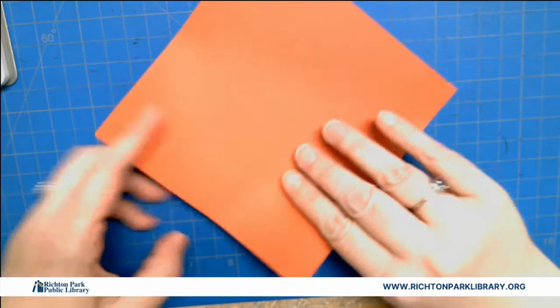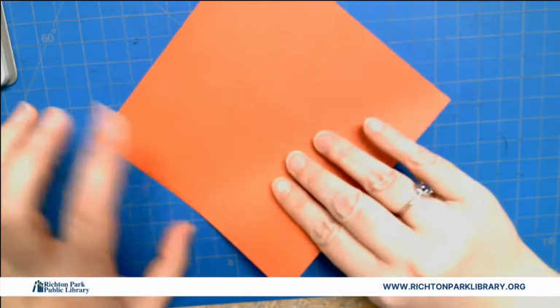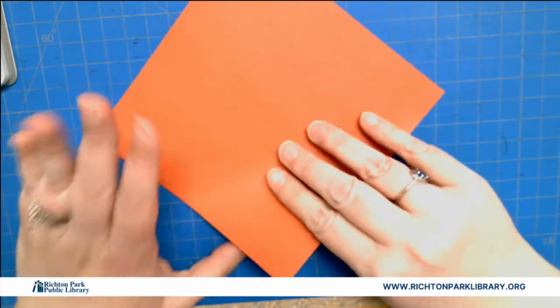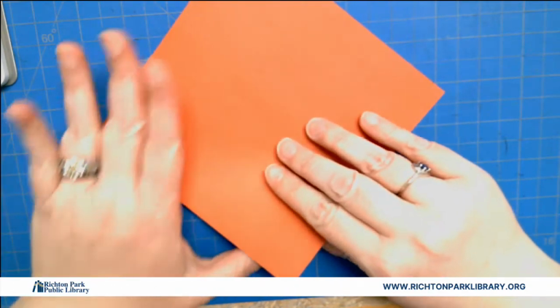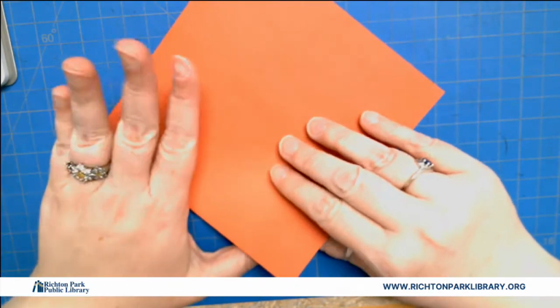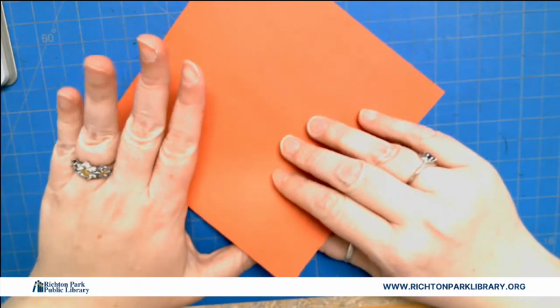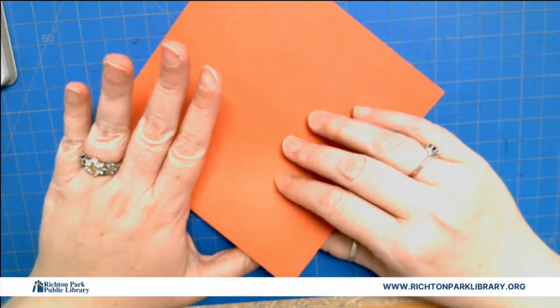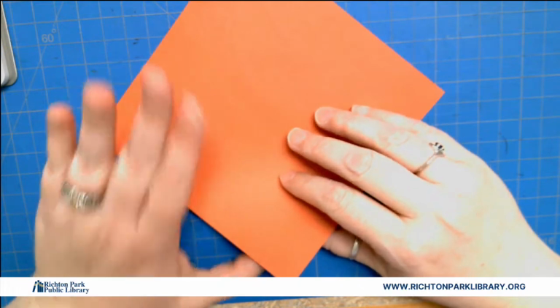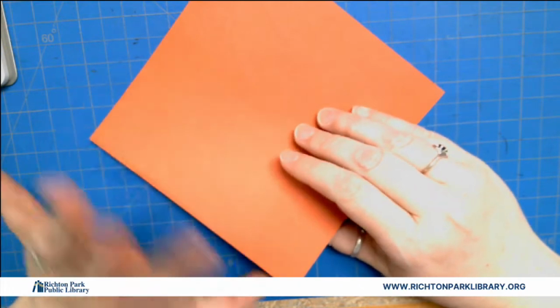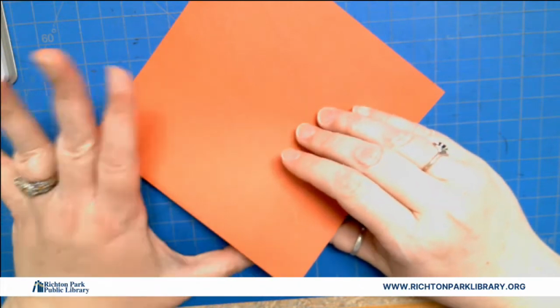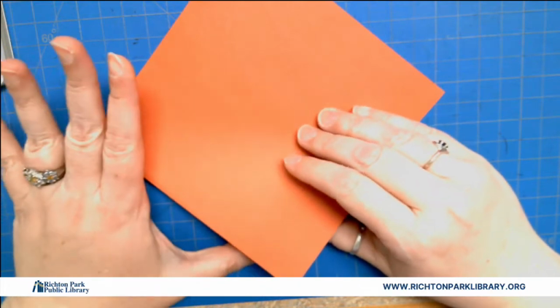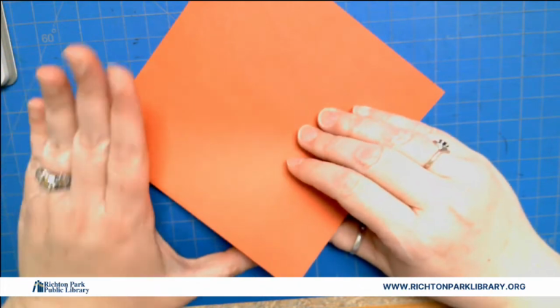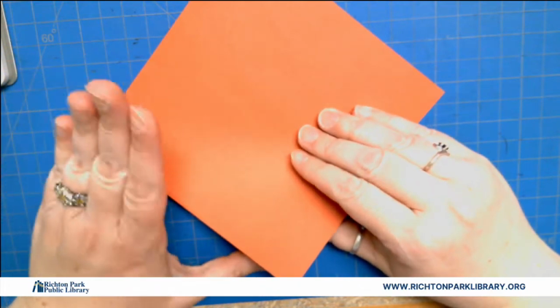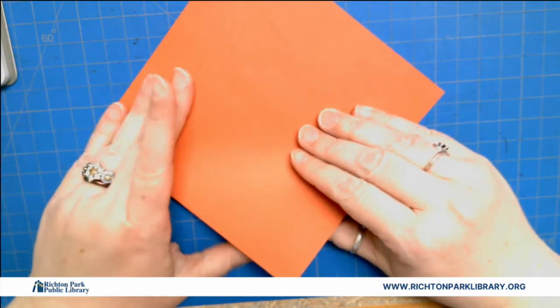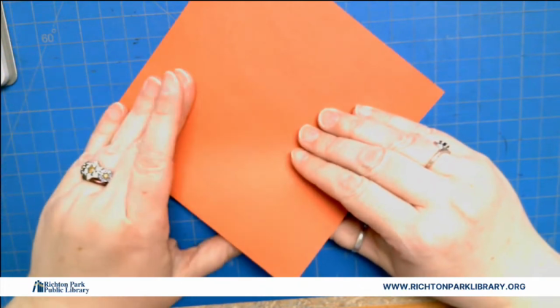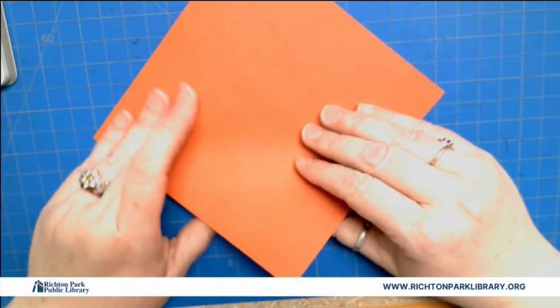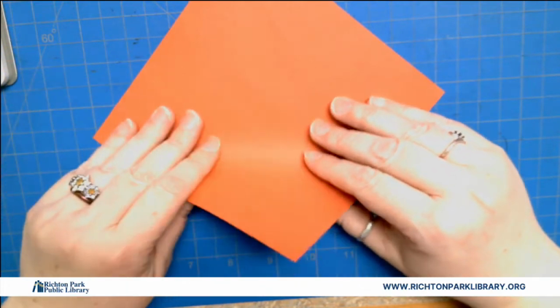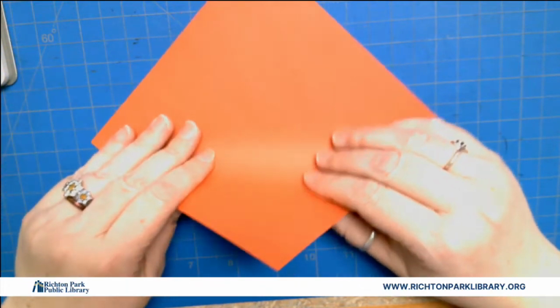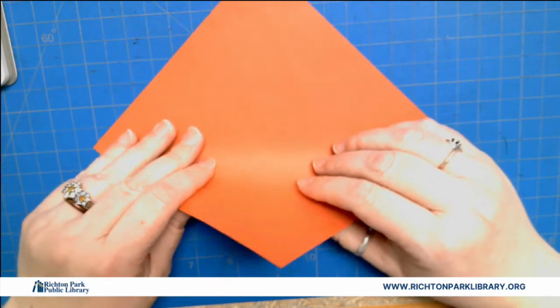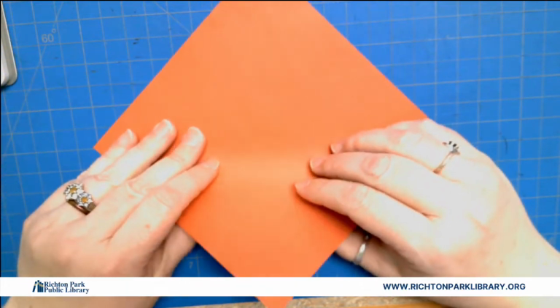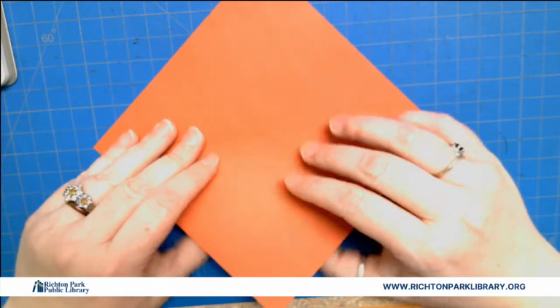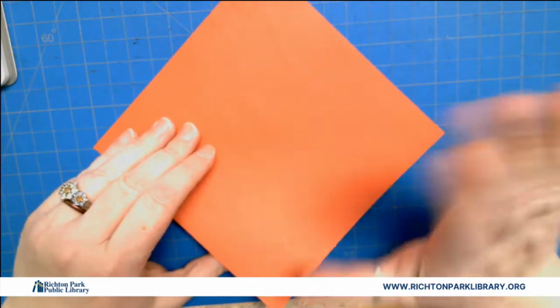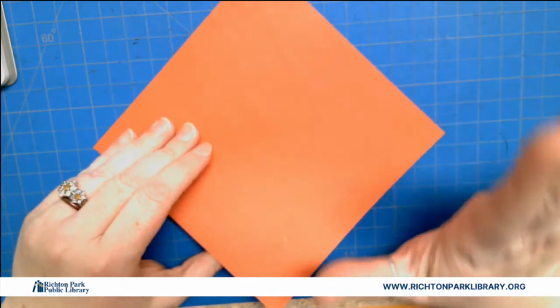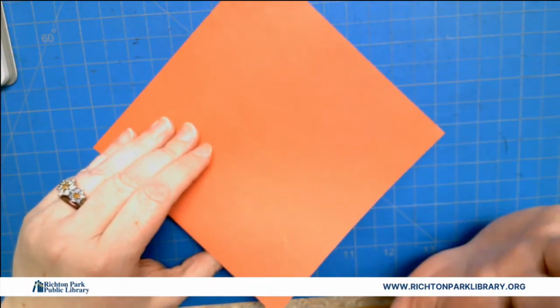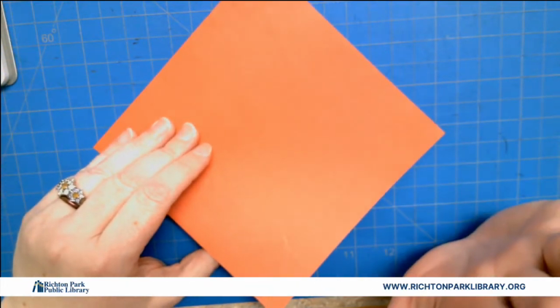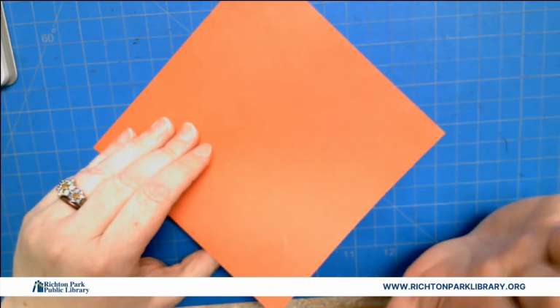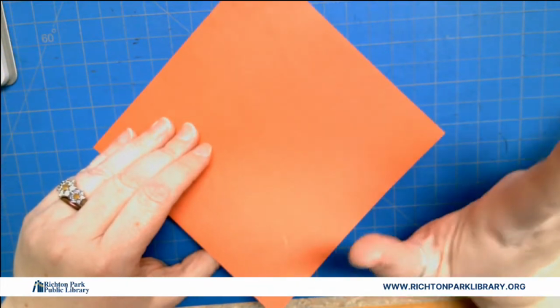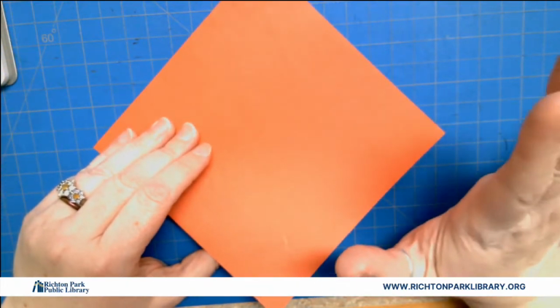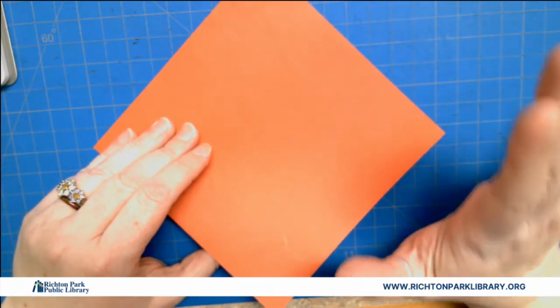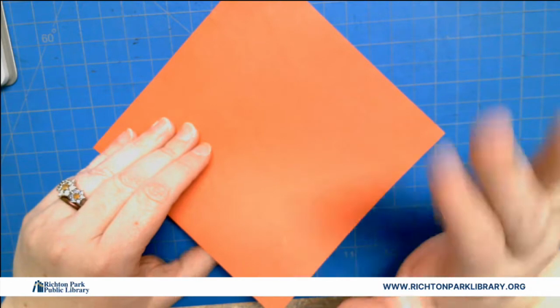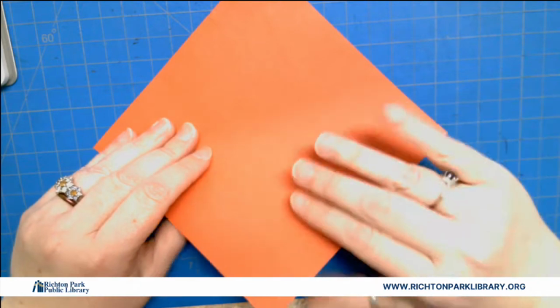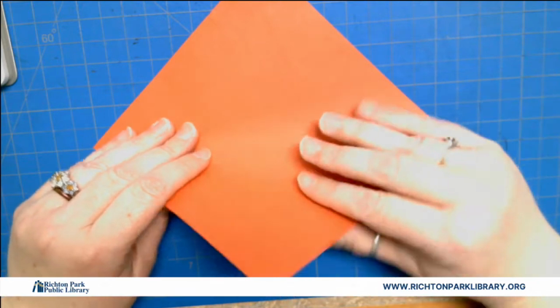This is actually tricky, I'm not gonna lie. There are some tricky folds in here, but bear with me, we're gonna have a good time.